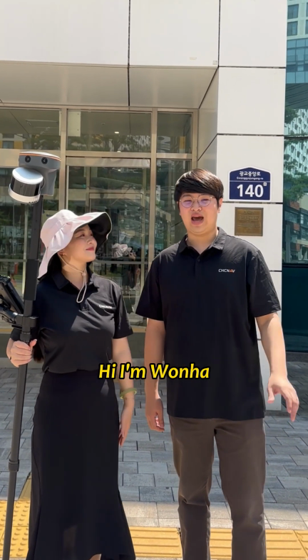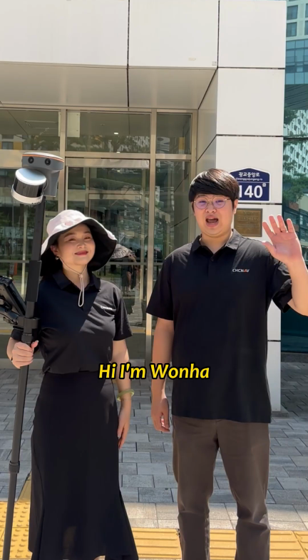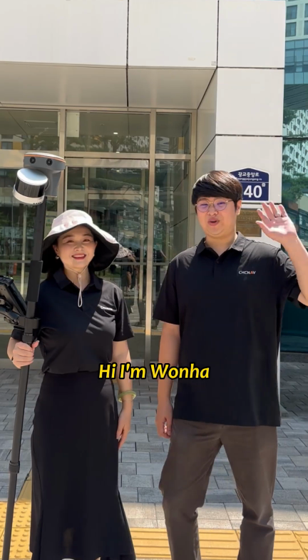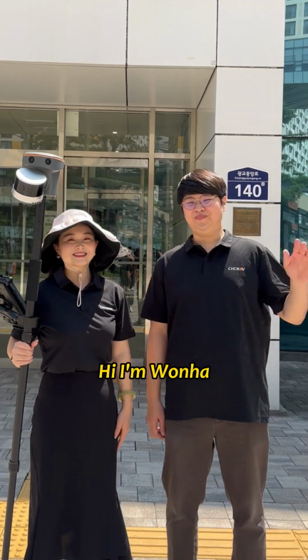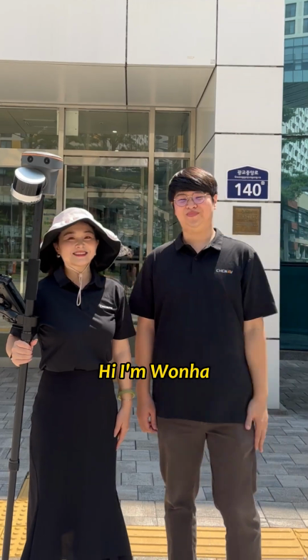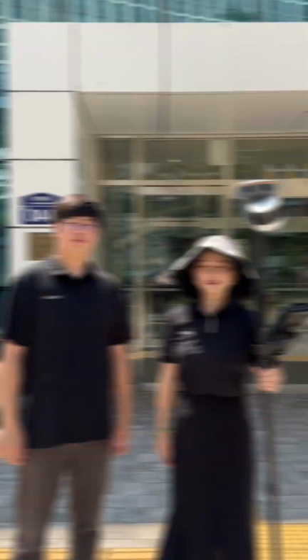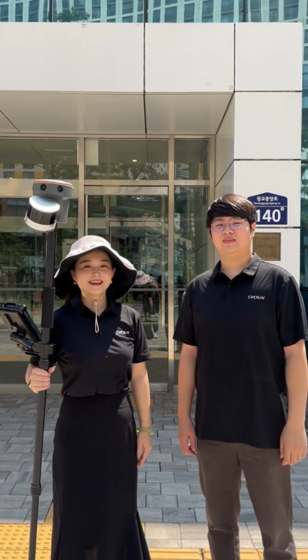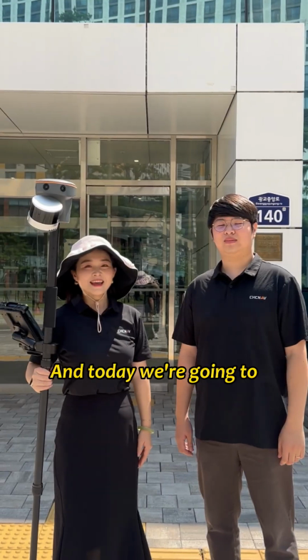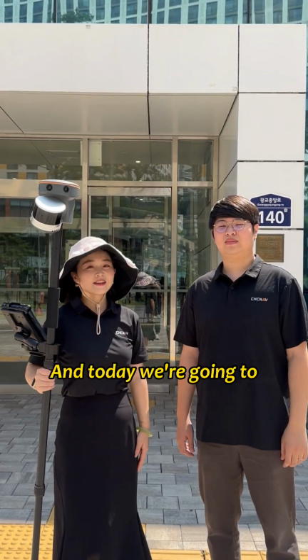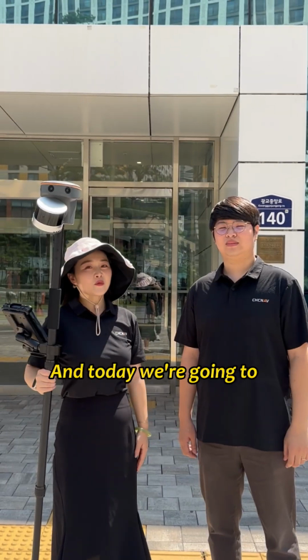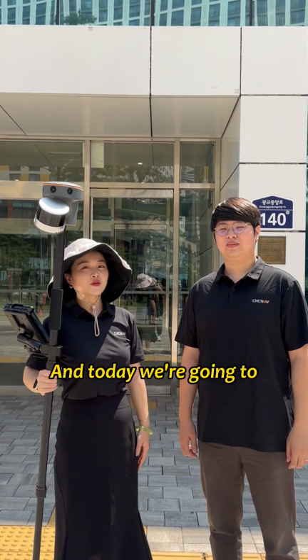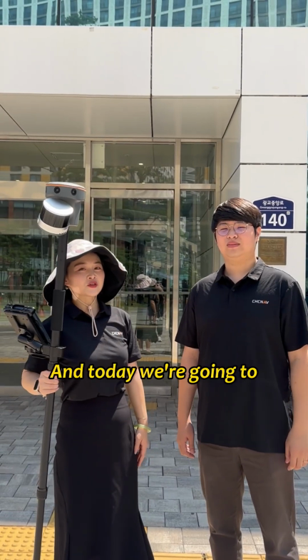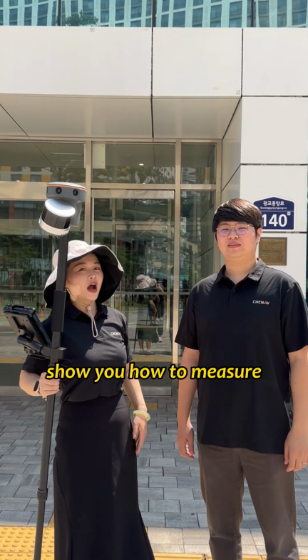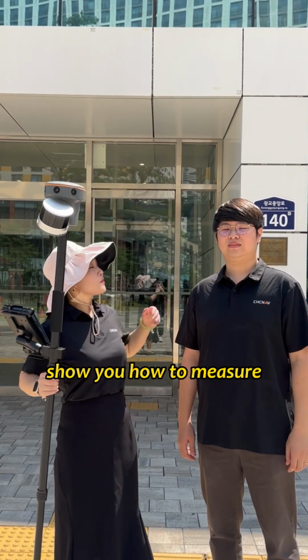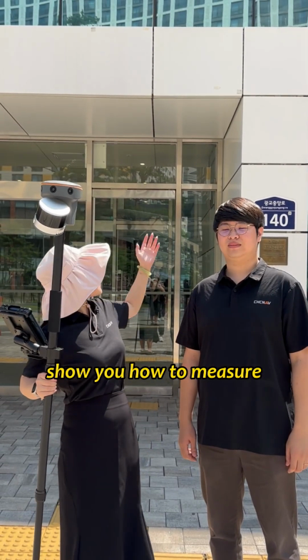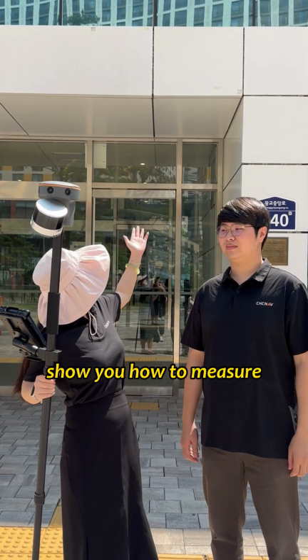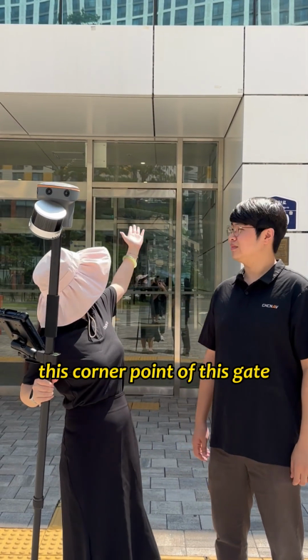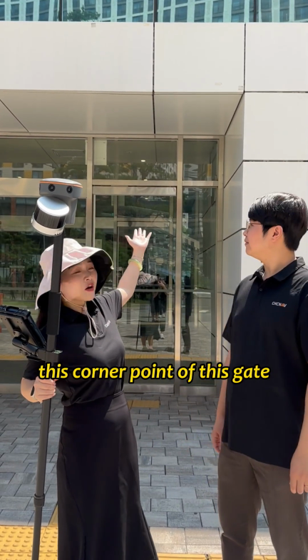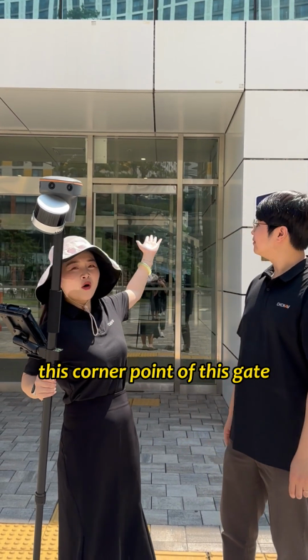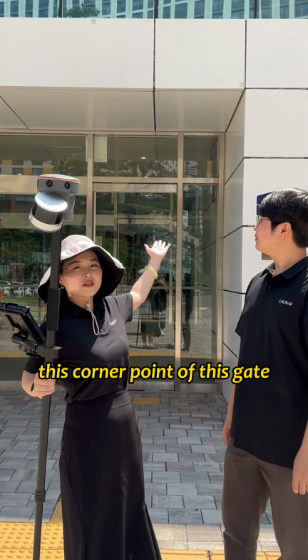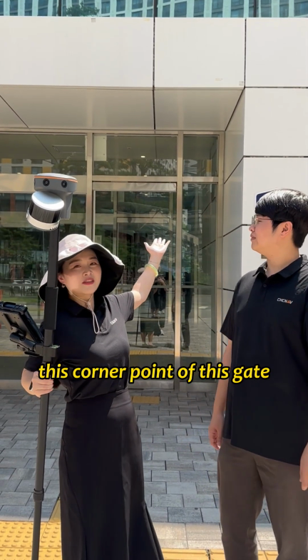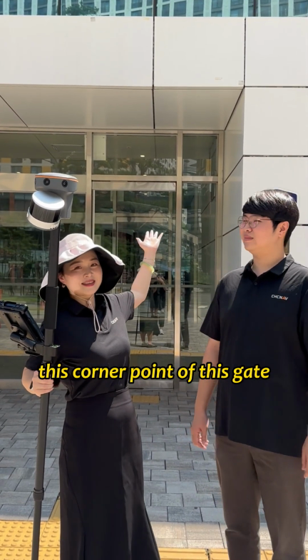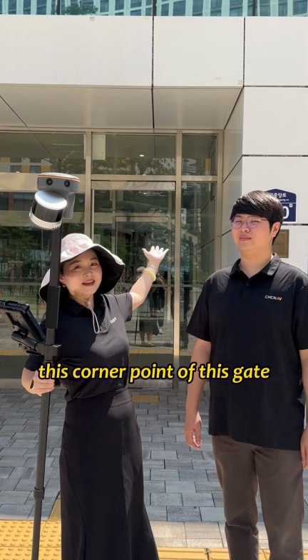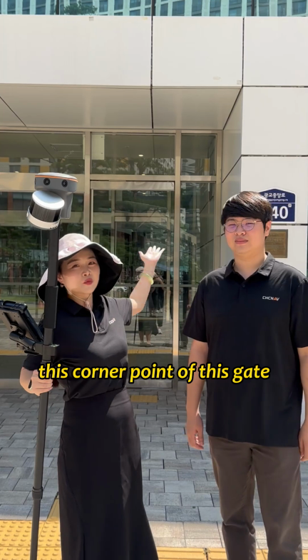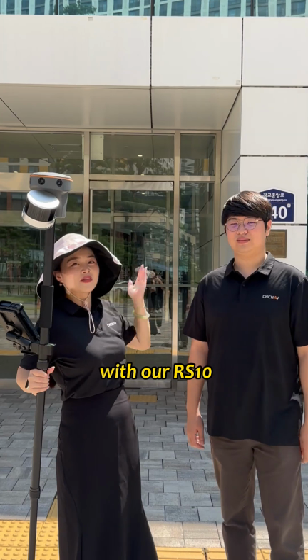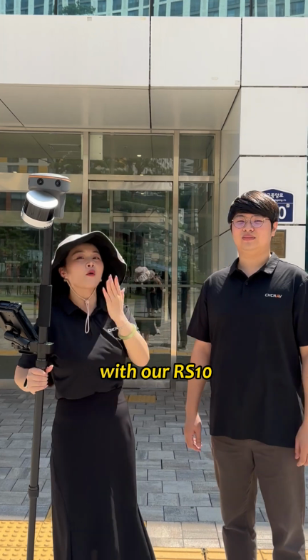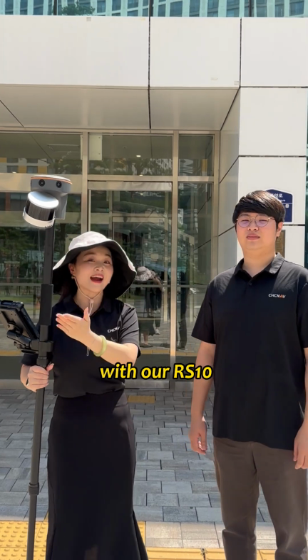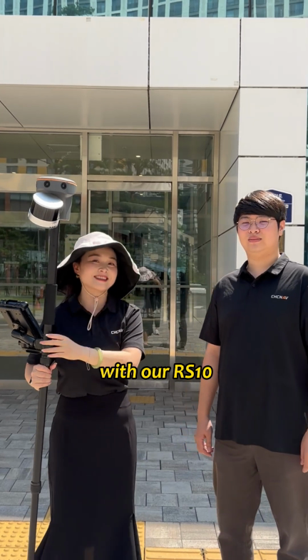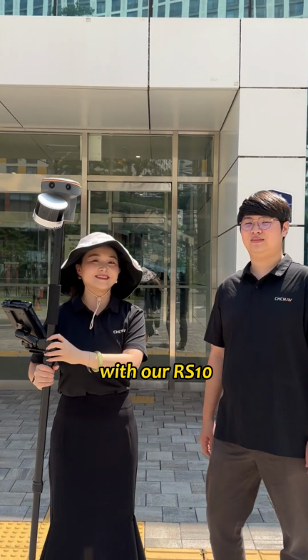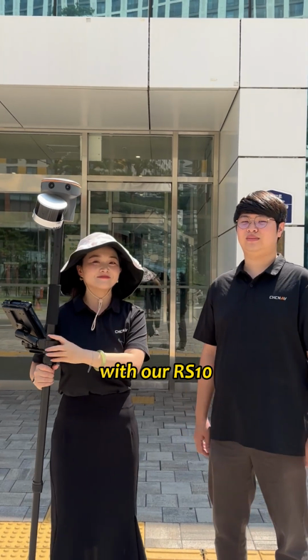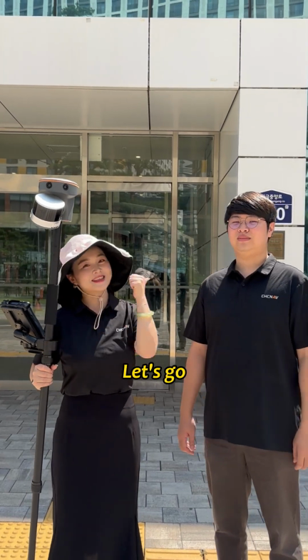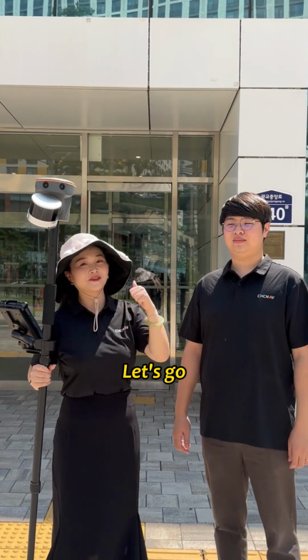Hi, I'm Mona. Today we're going to show you how to measure the corner point of this gate with our RS-10. Let's go!